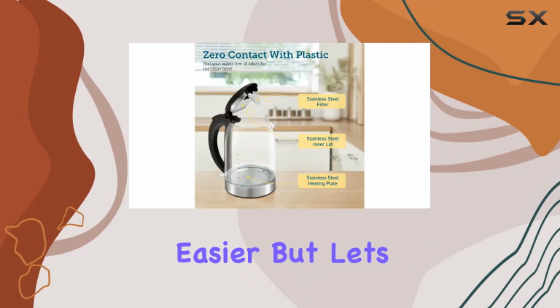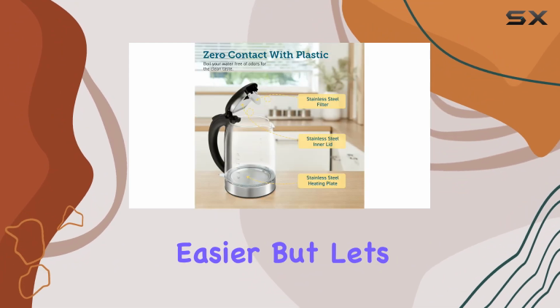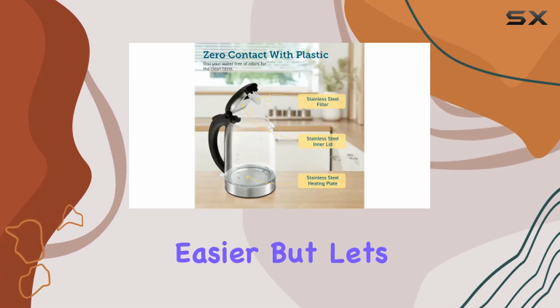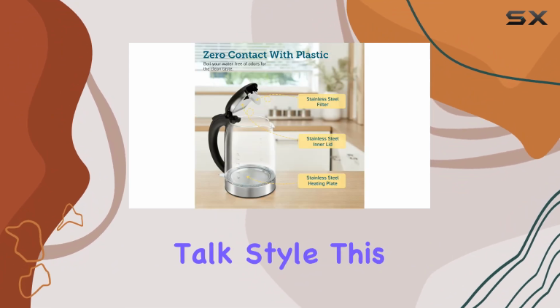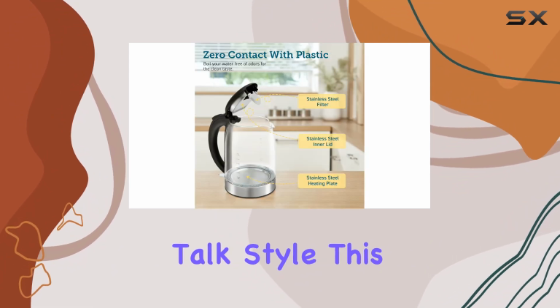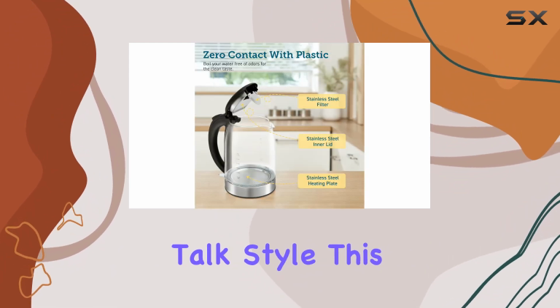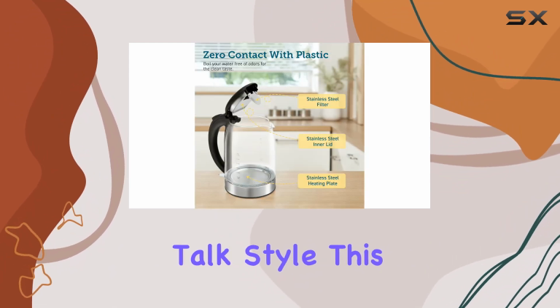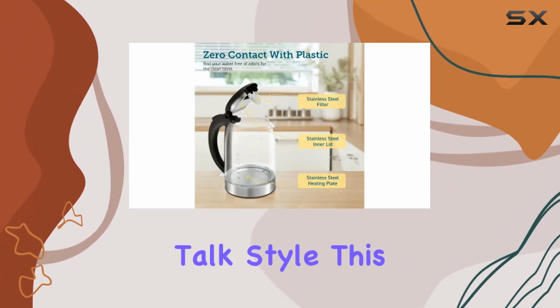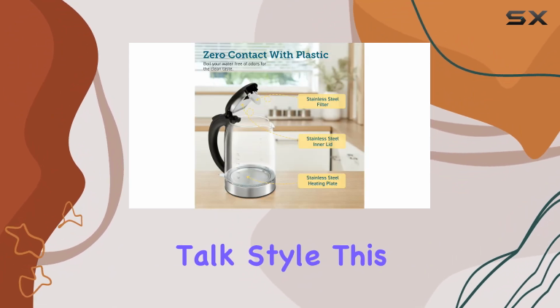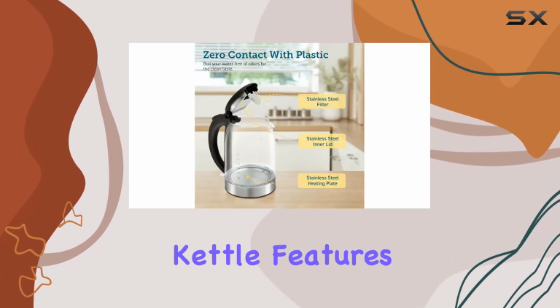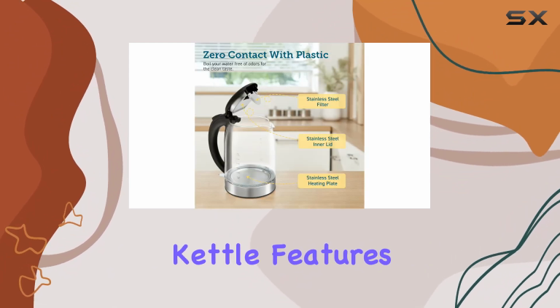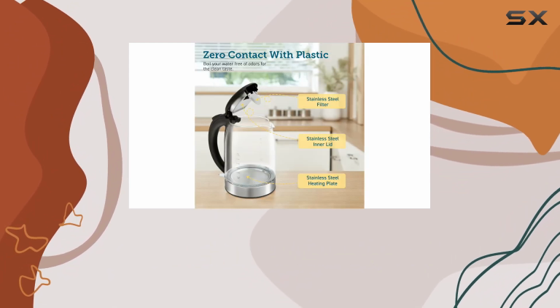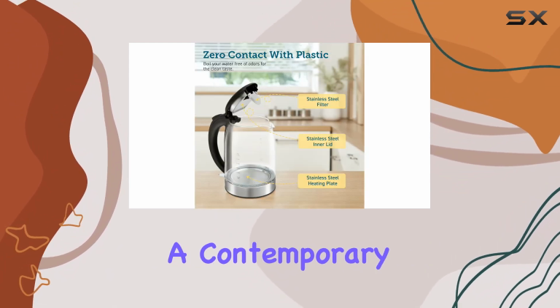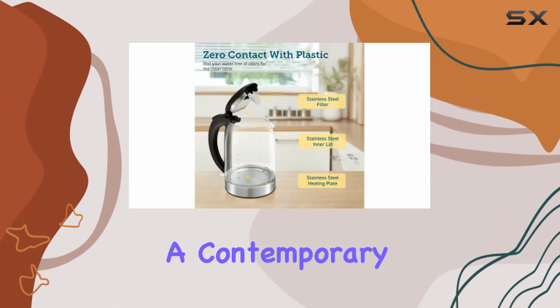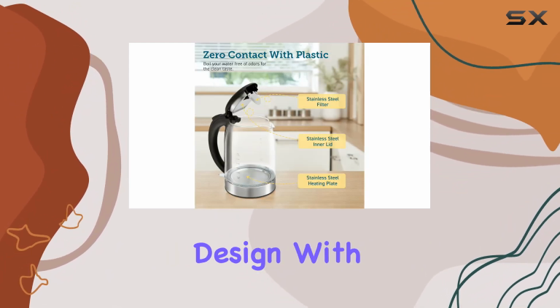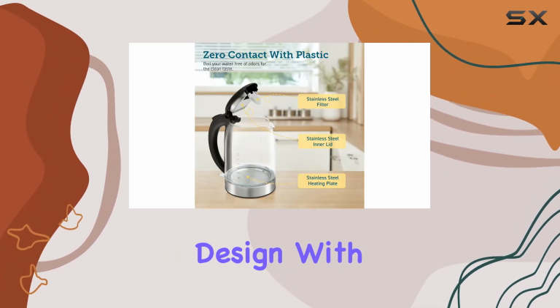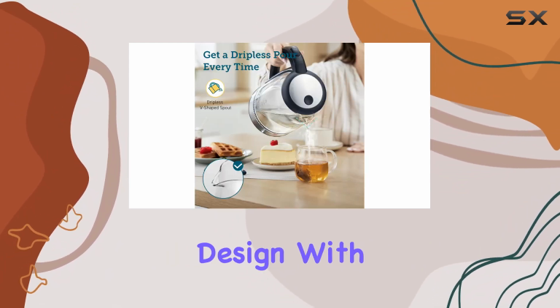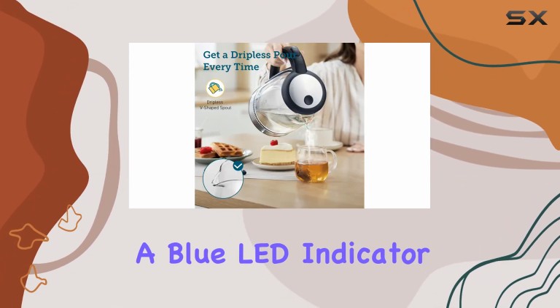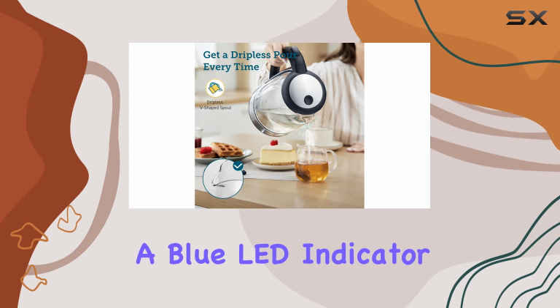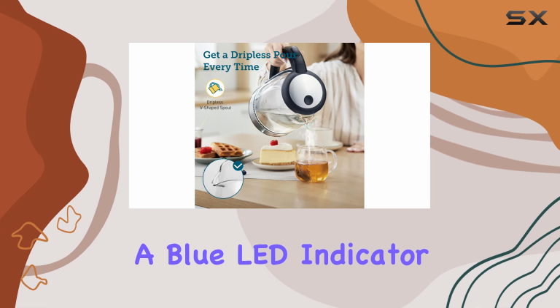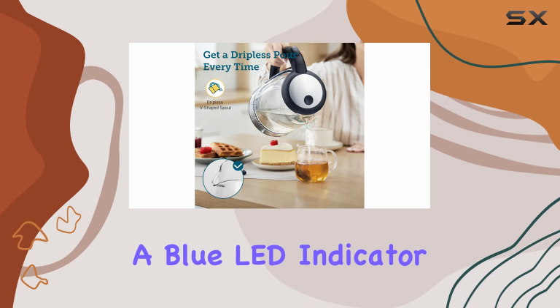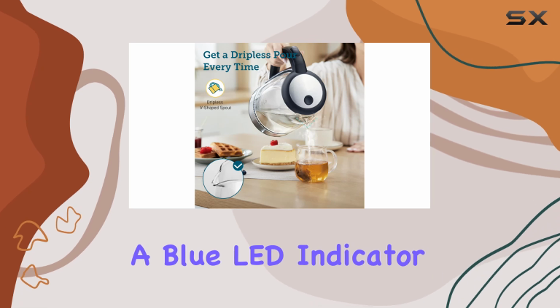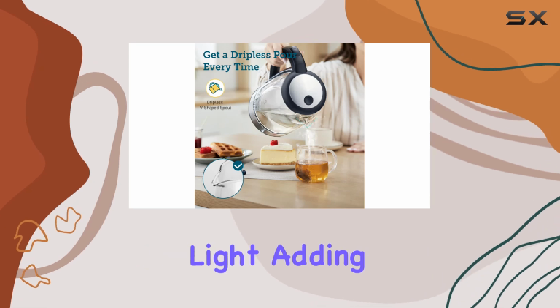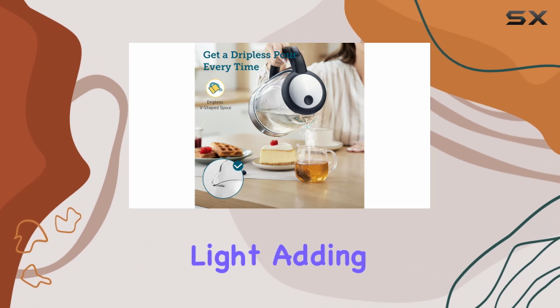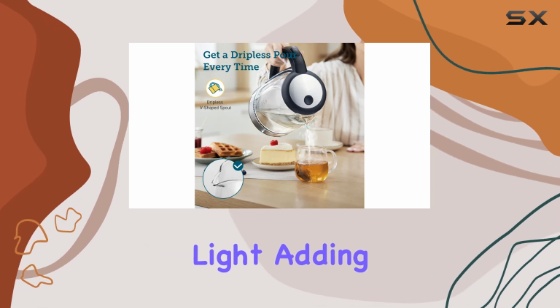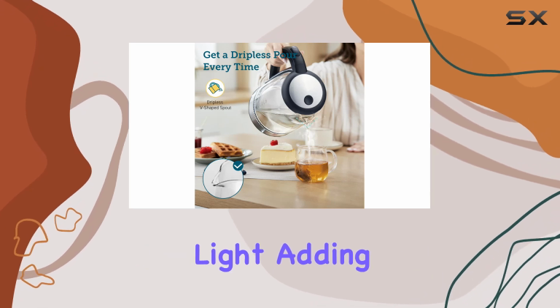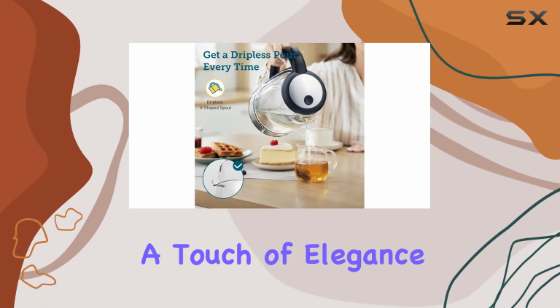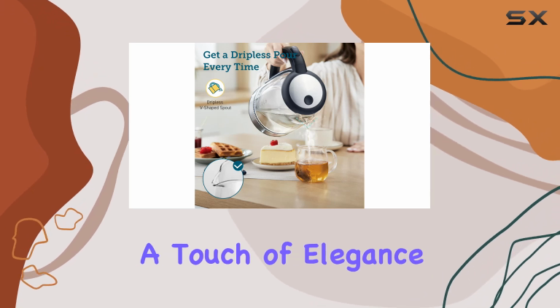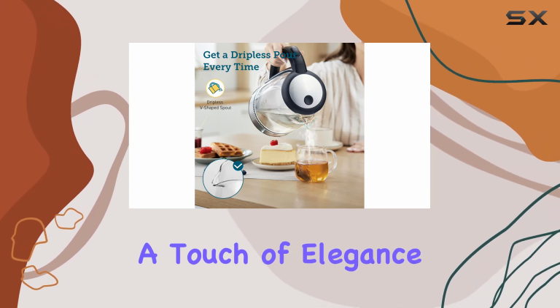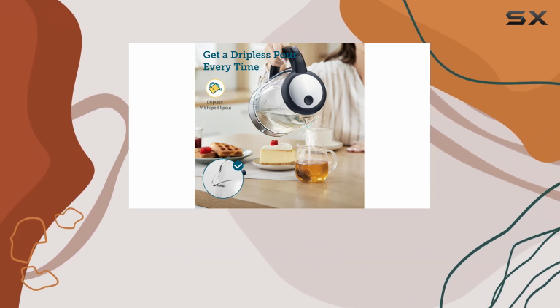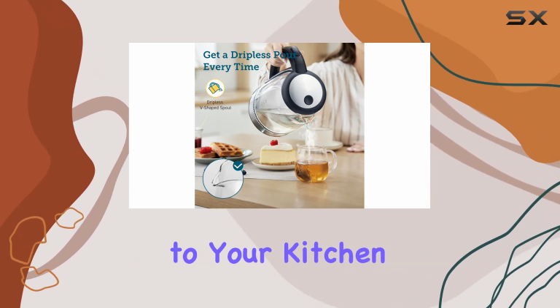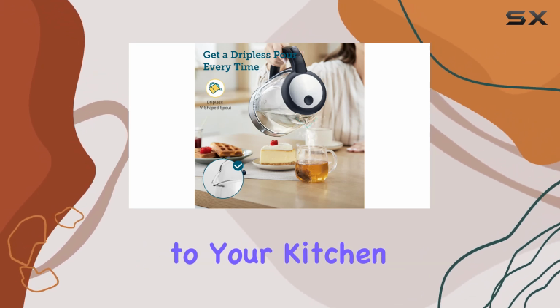But let's talk style. This kettle features a contemporary design with a blue LED indicator light, adding a touch of elegance to your kitchen.